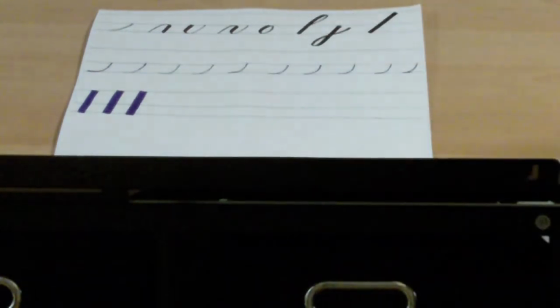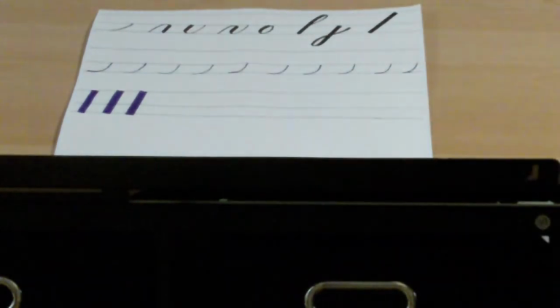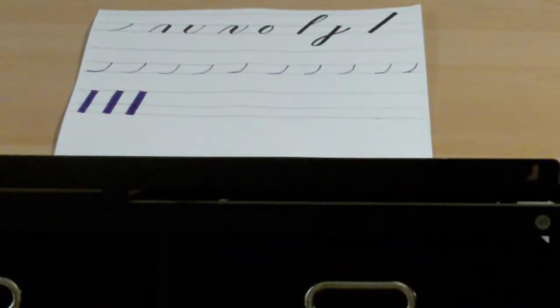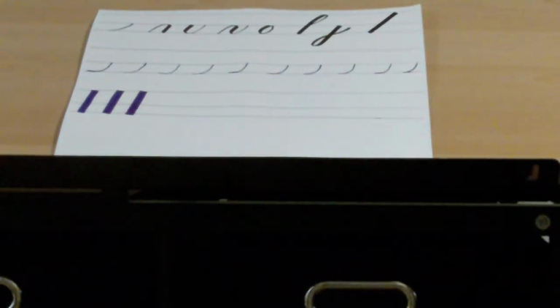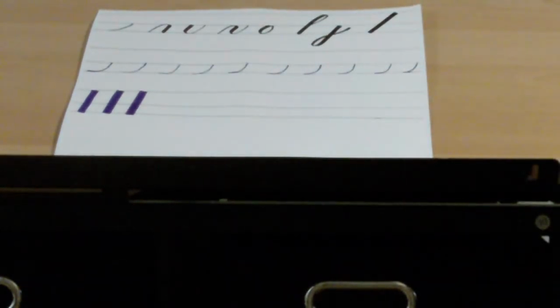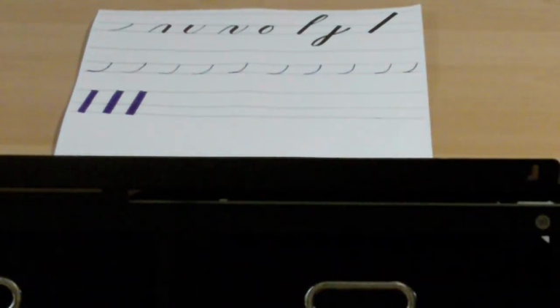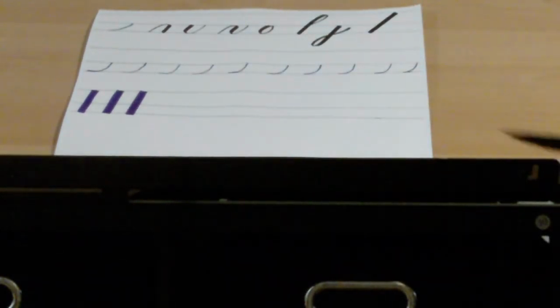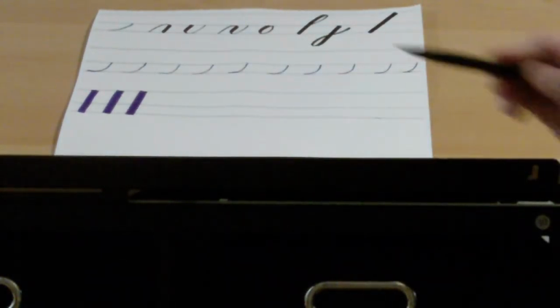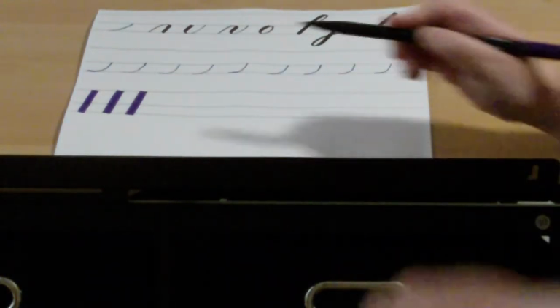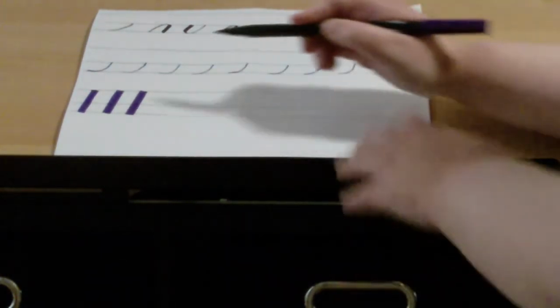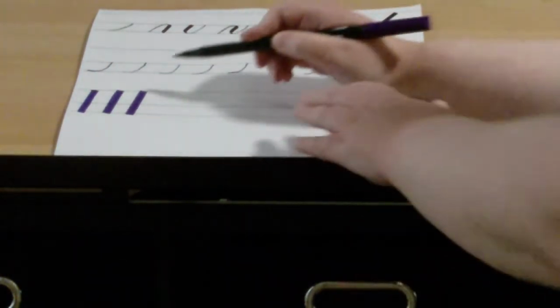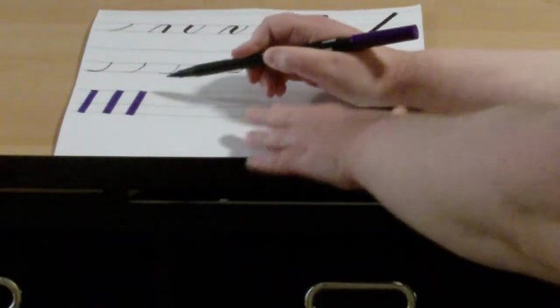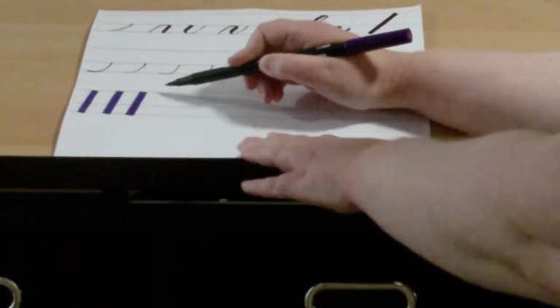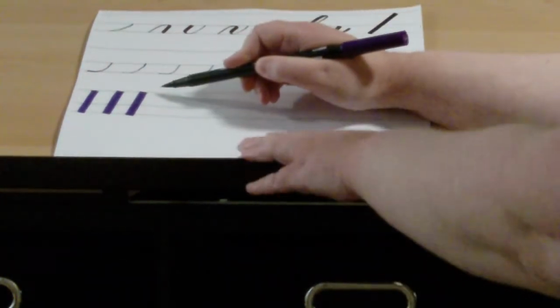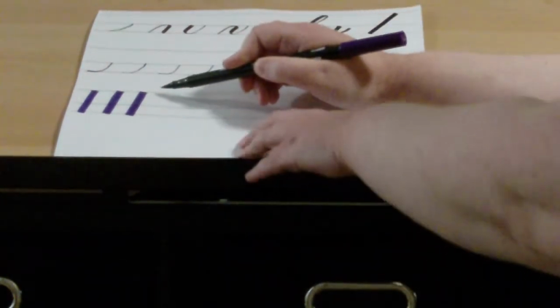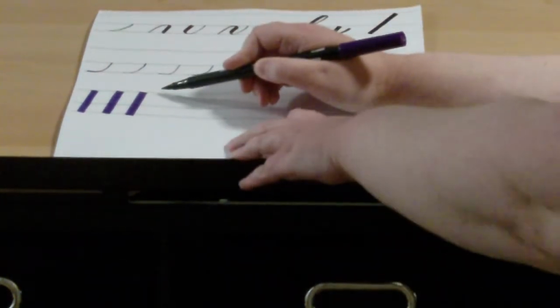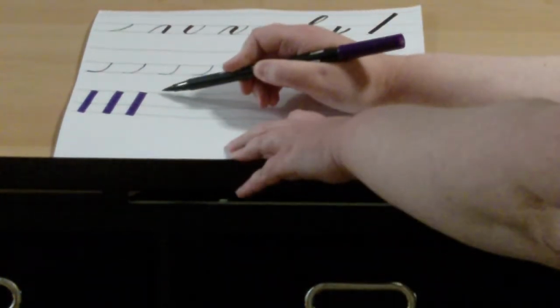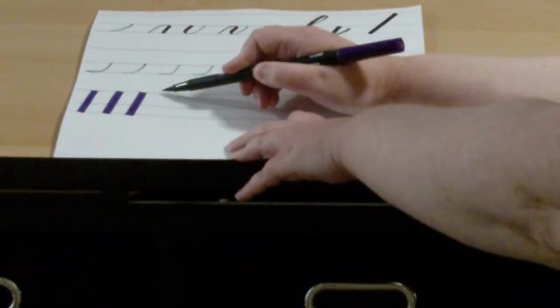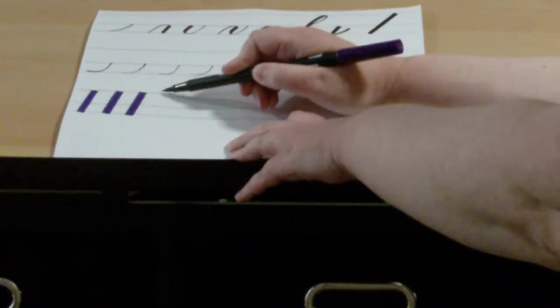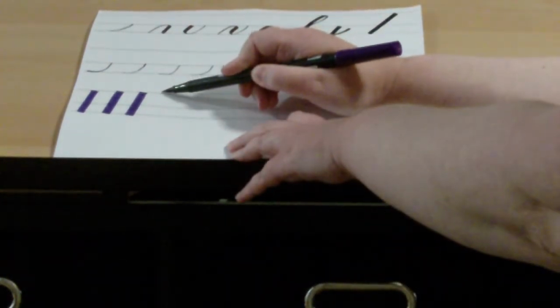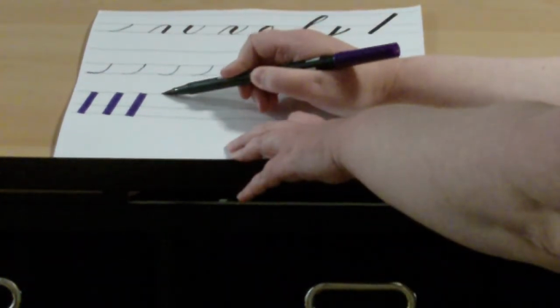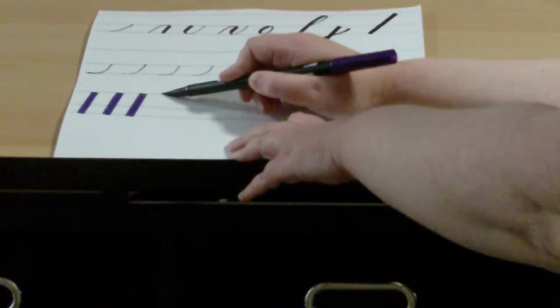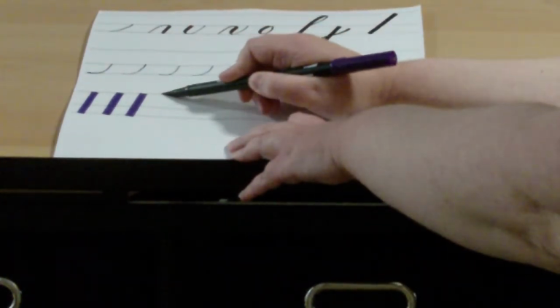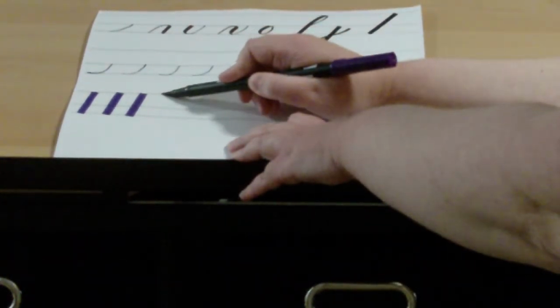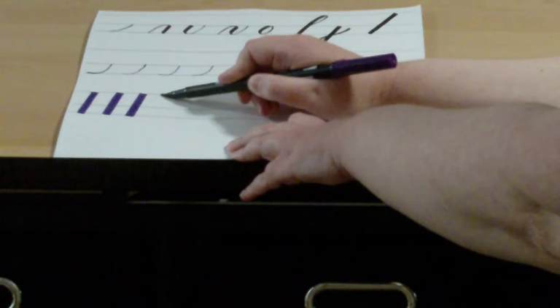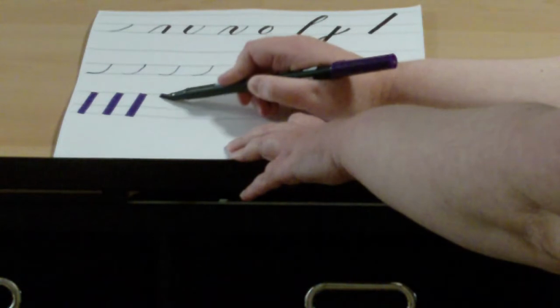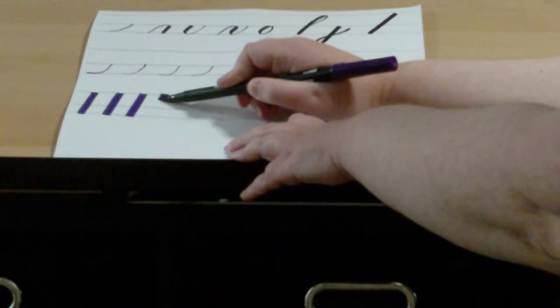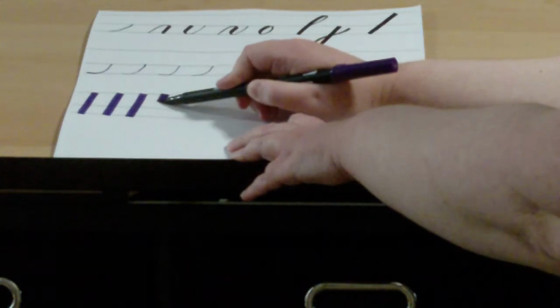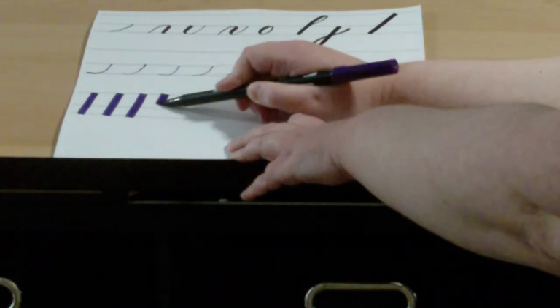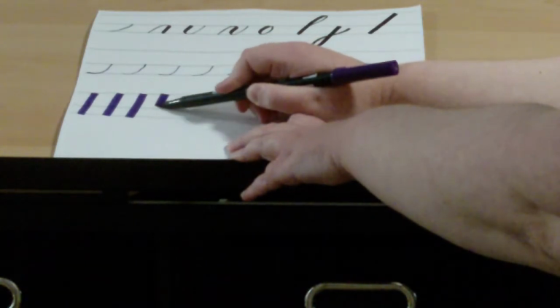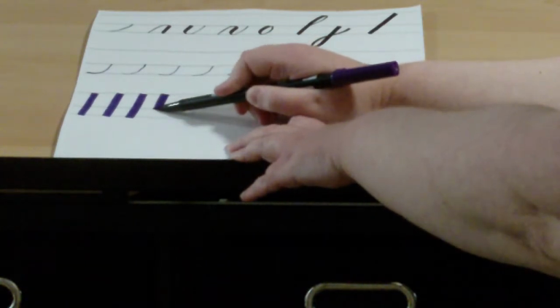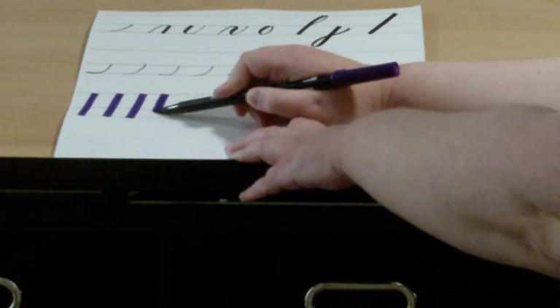Alright, so I'm going to give you a minute to do those on your own and fill up the rest of that line.